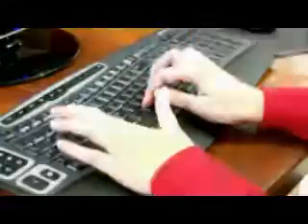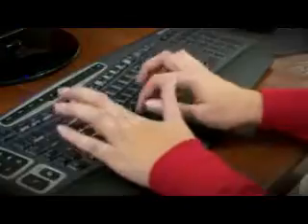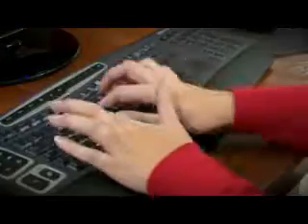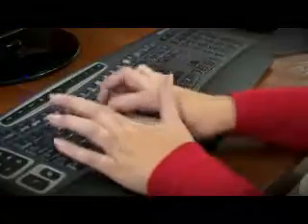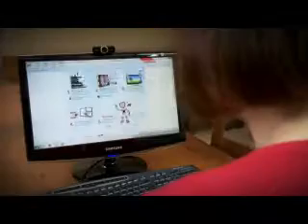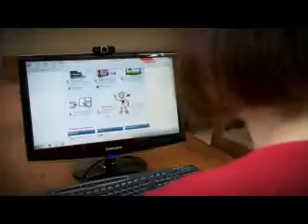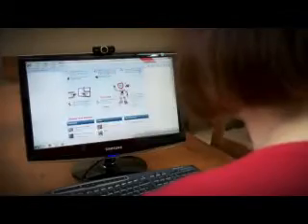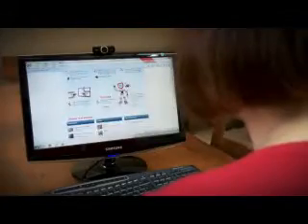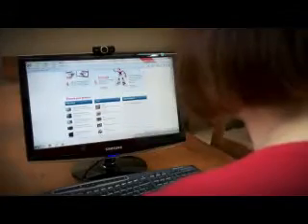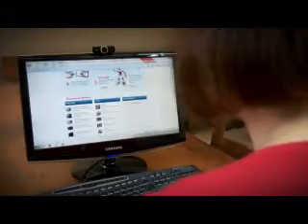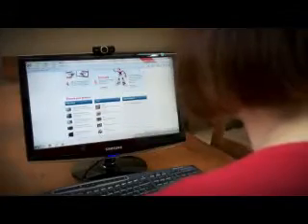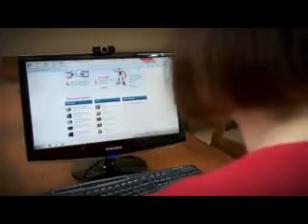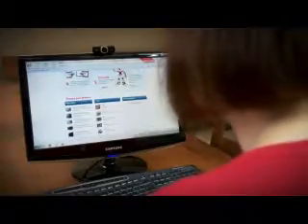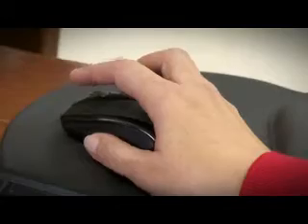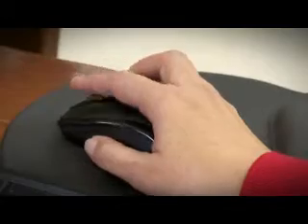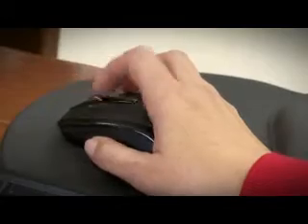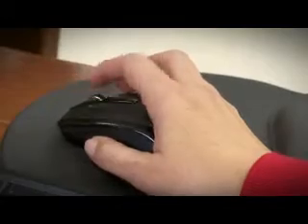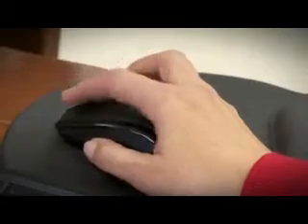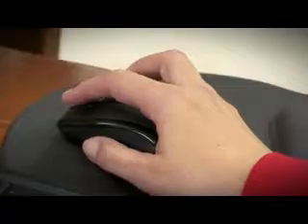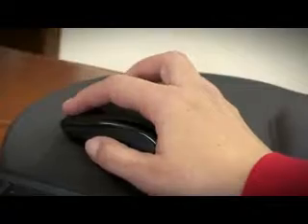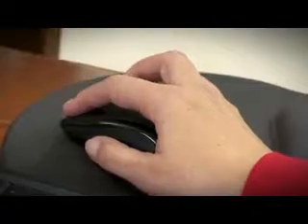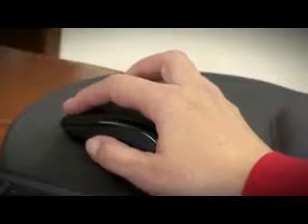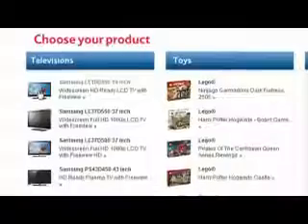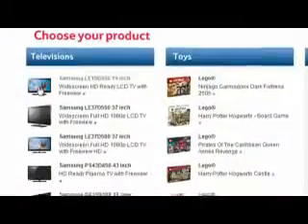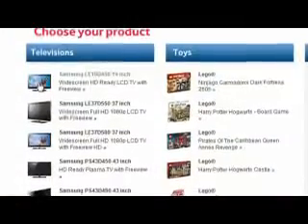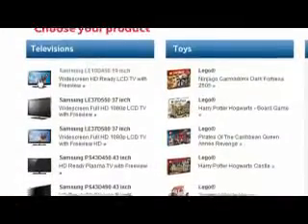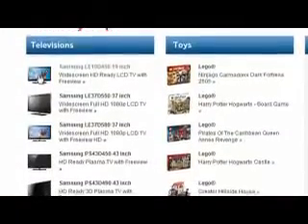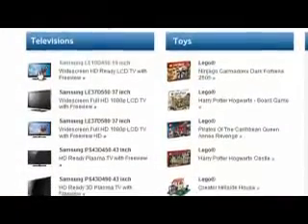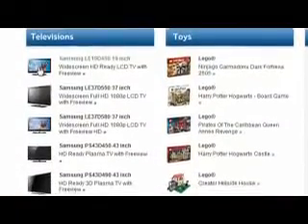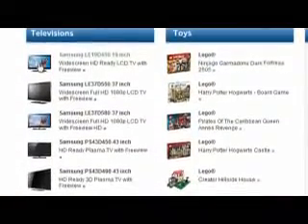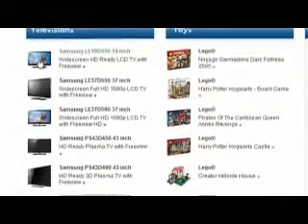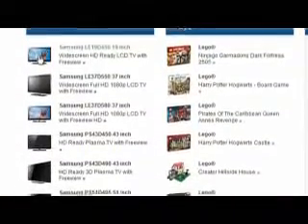But now you can. It's easy — just a few simple steps and you will be able to see and interact with 3D images of our products.